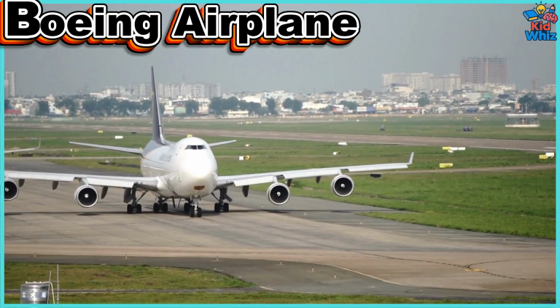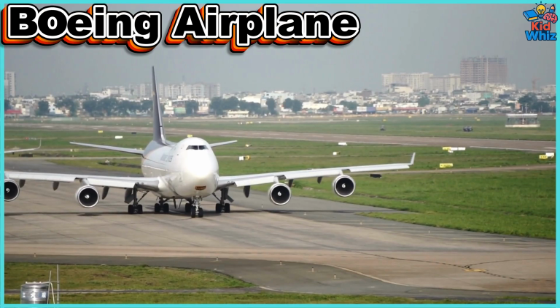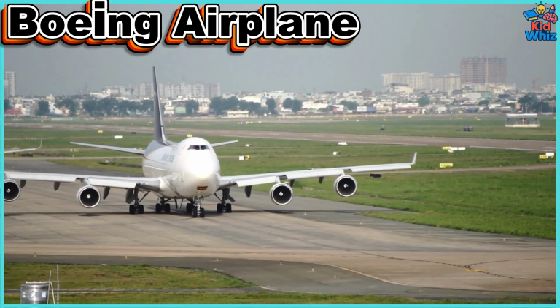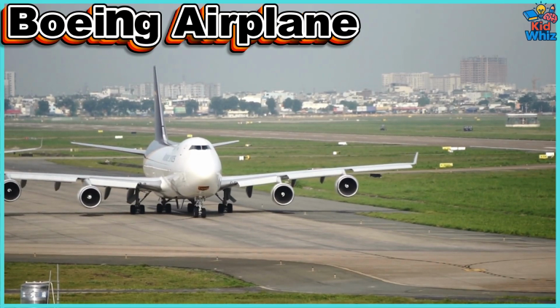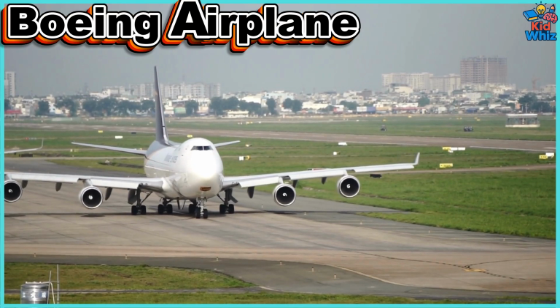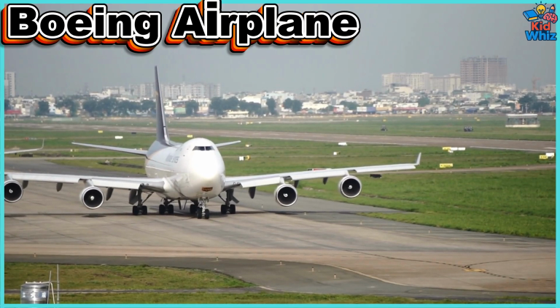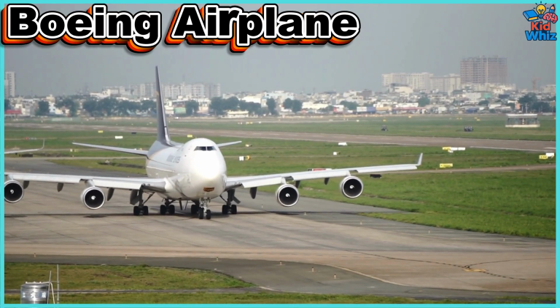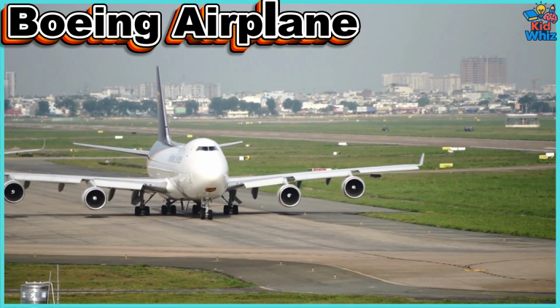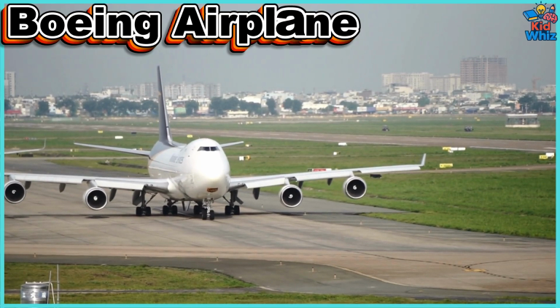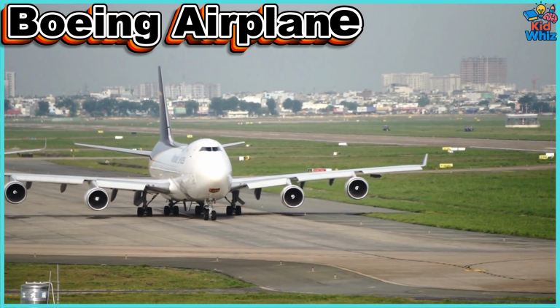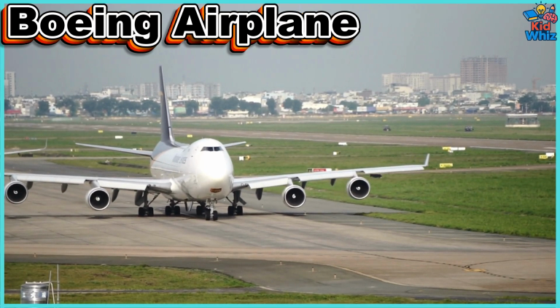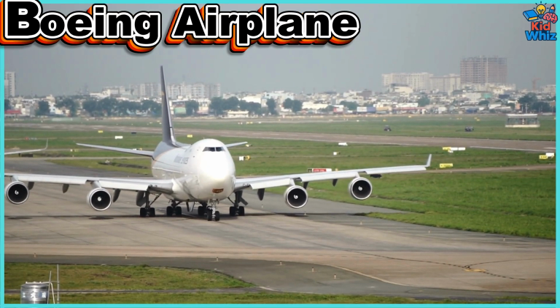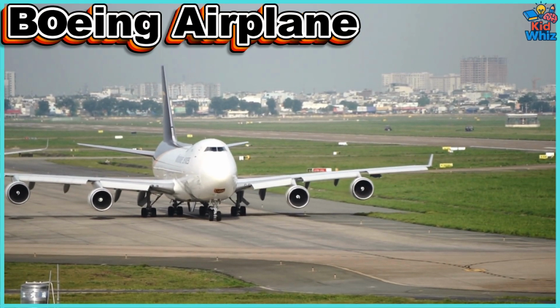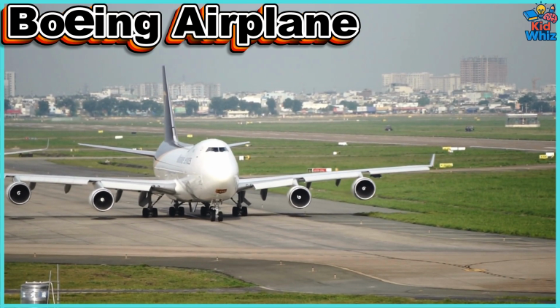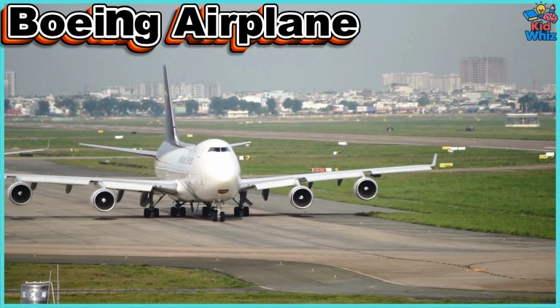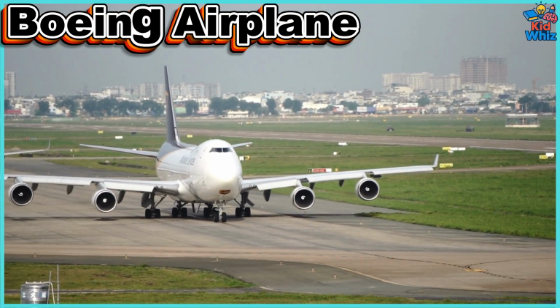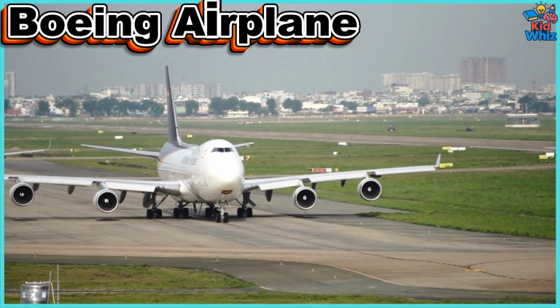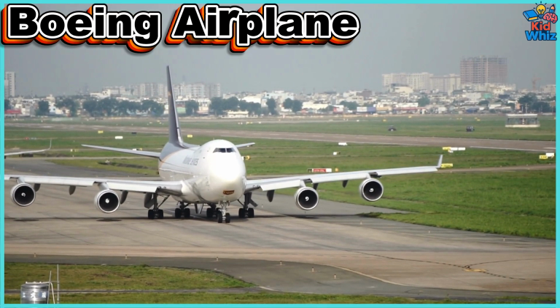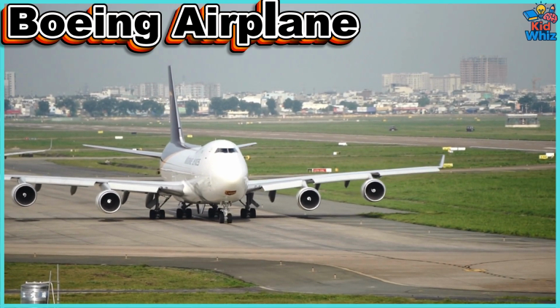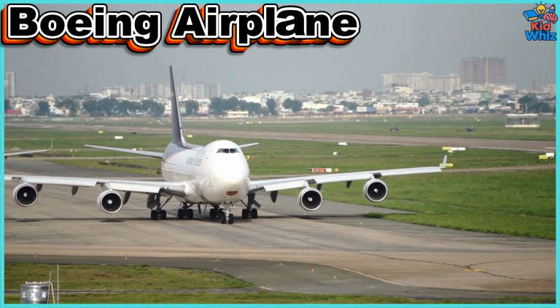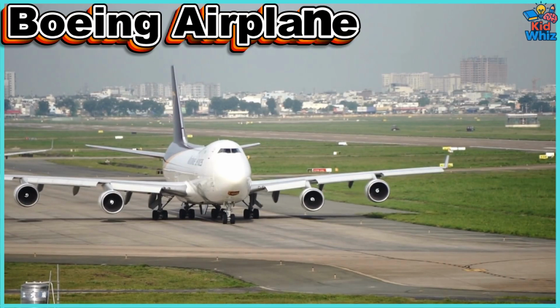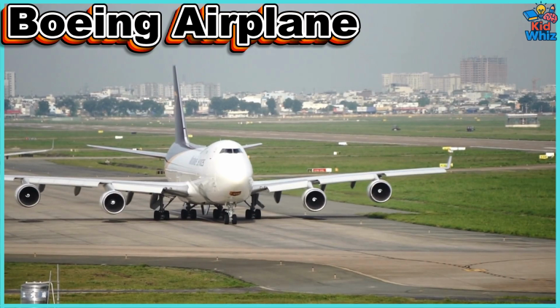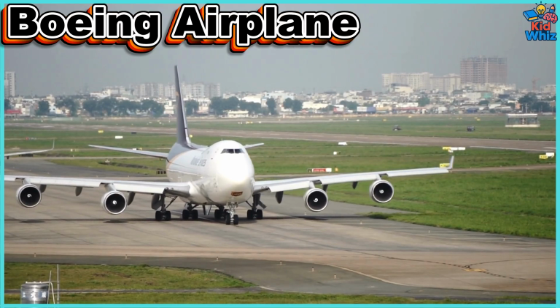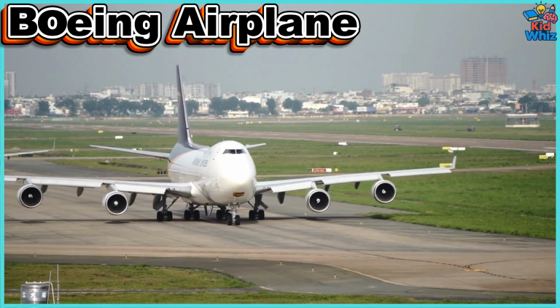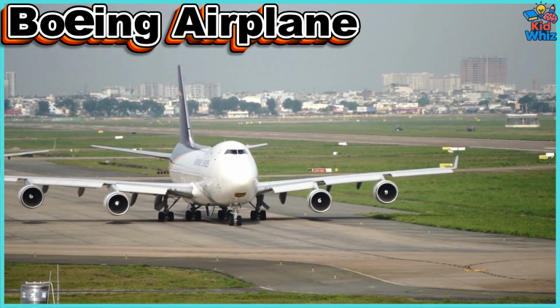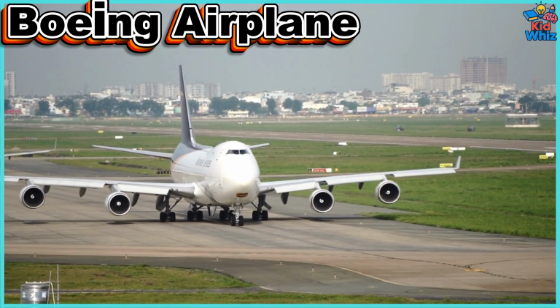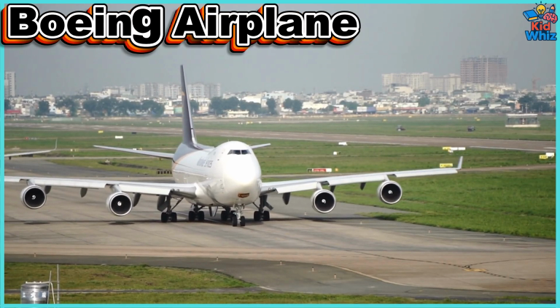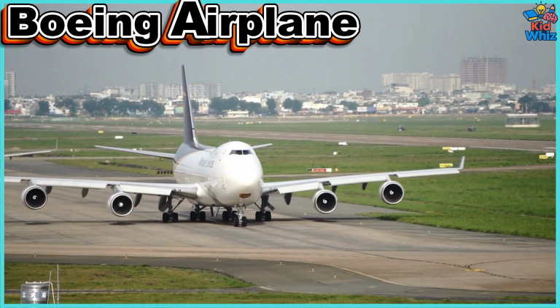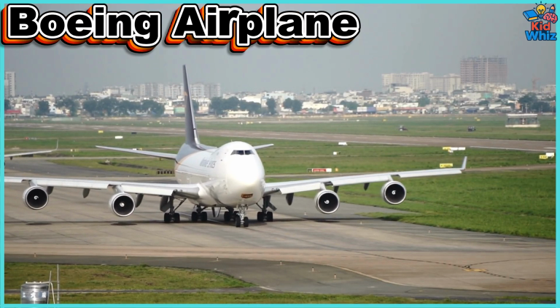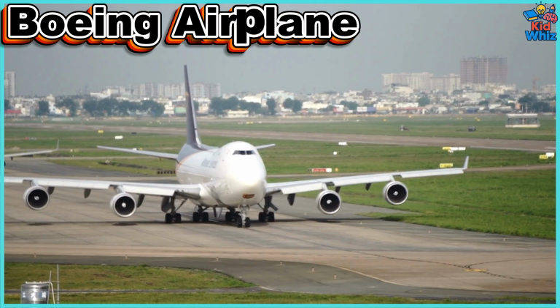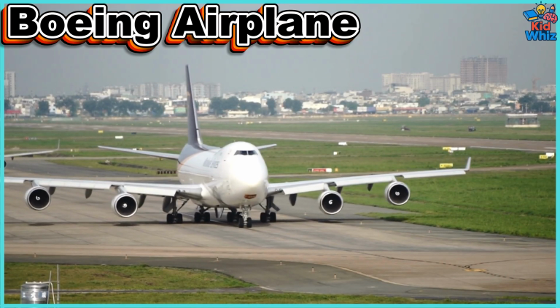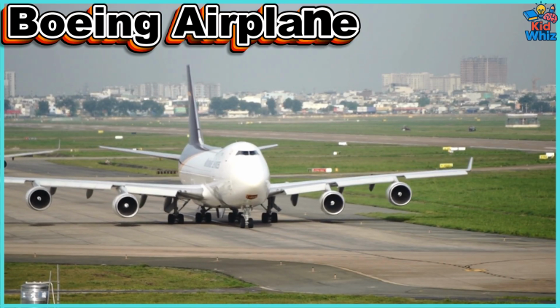This is a Boeing airplane — a modern passenger jet built for comfort, efficiency, and connecting people across continents safely.